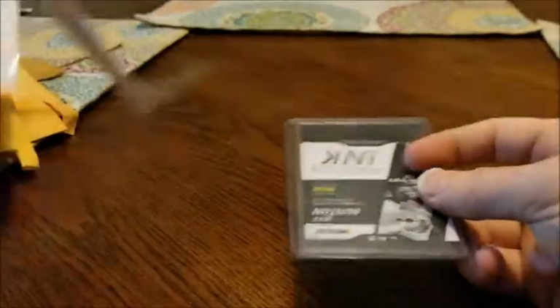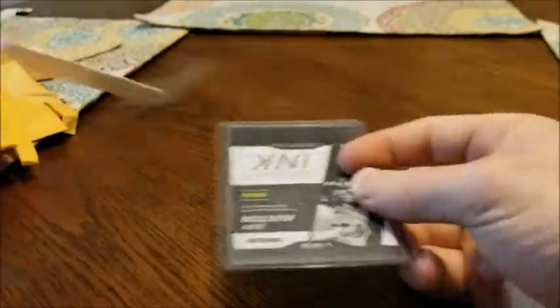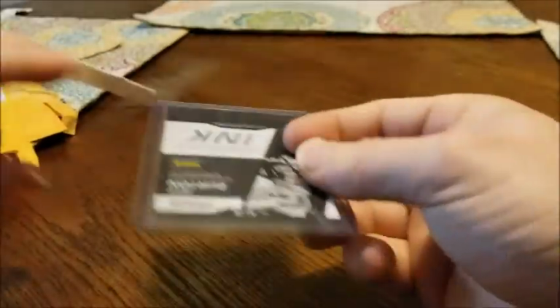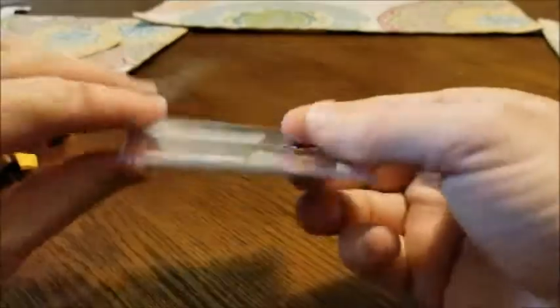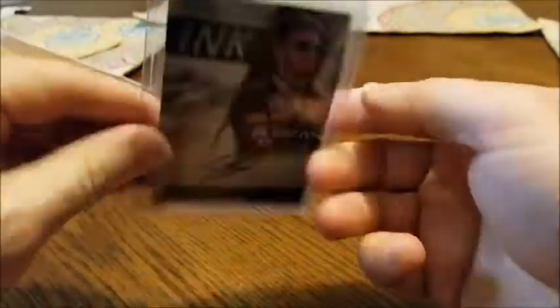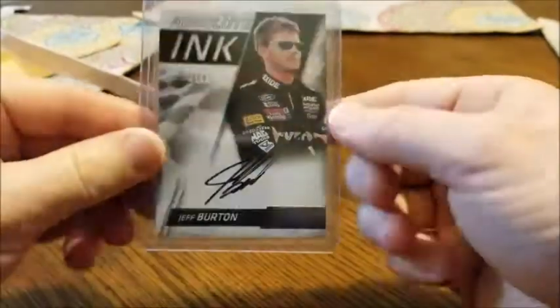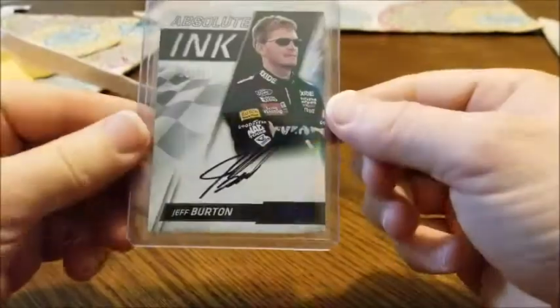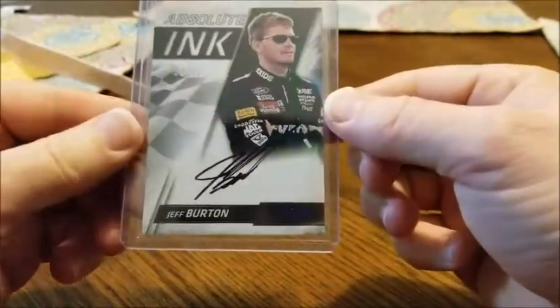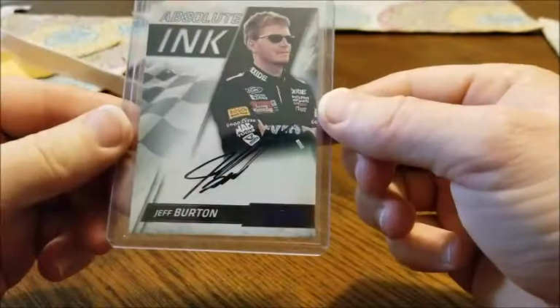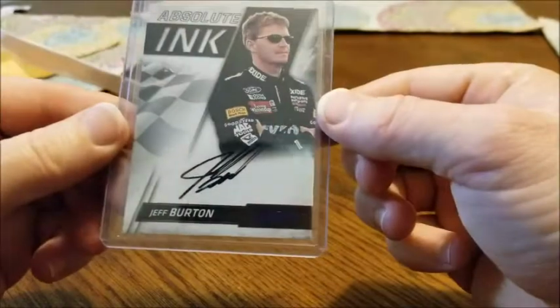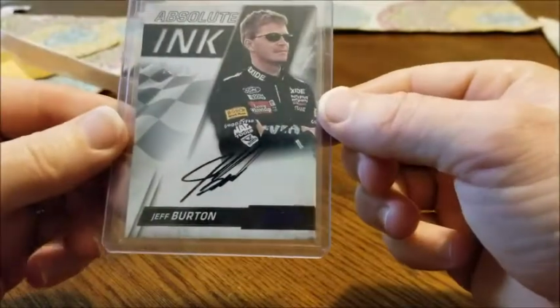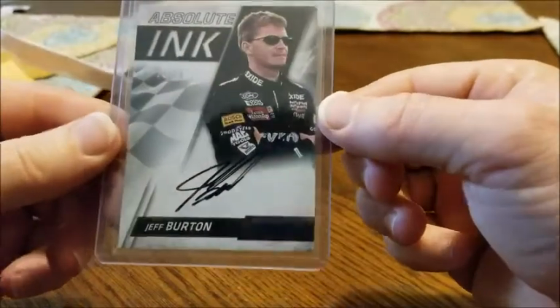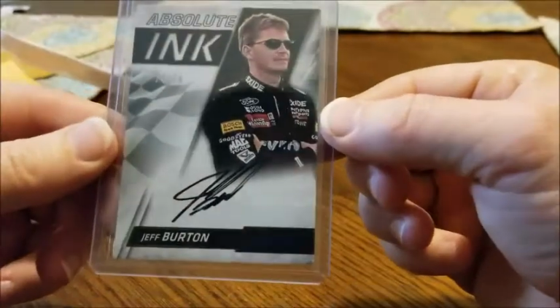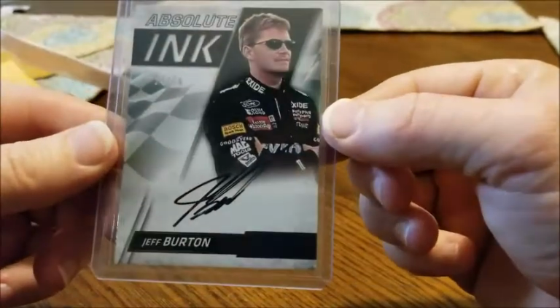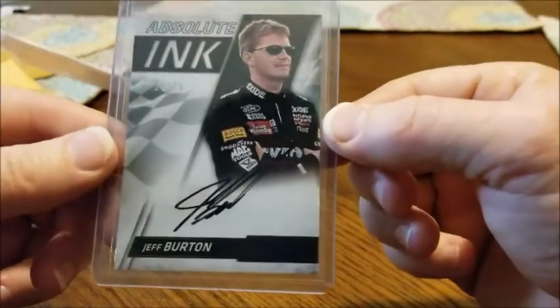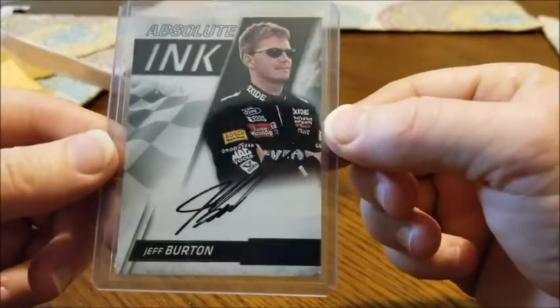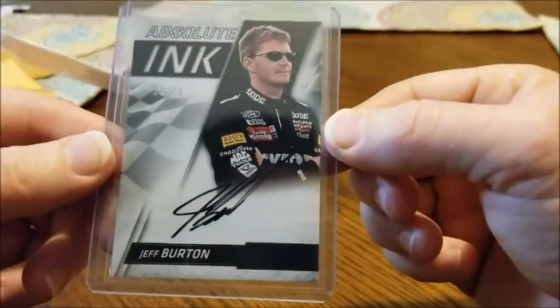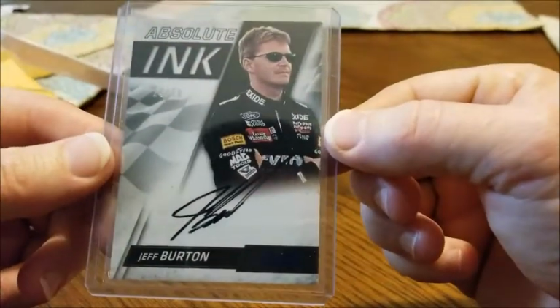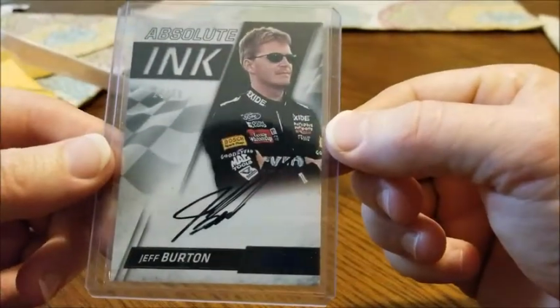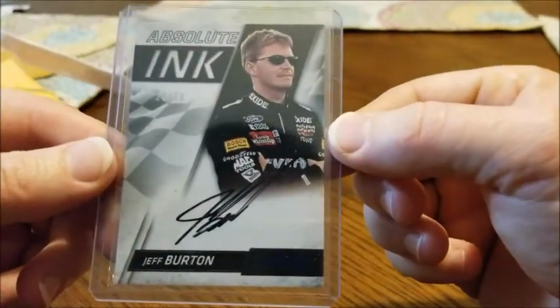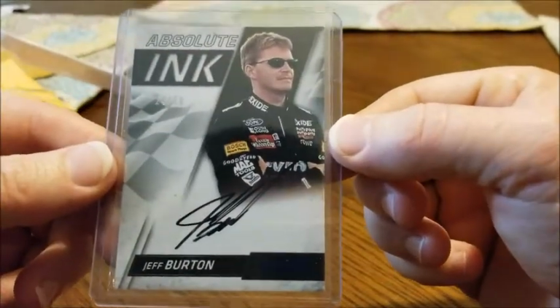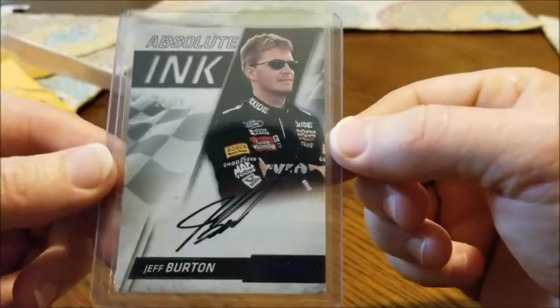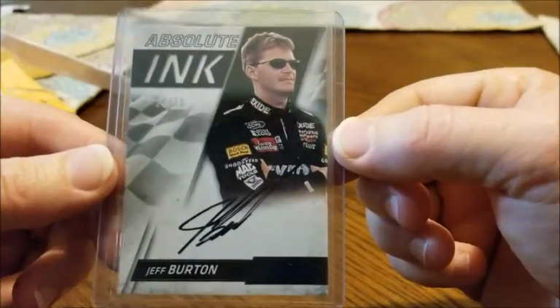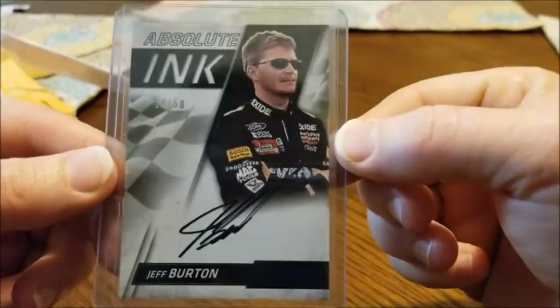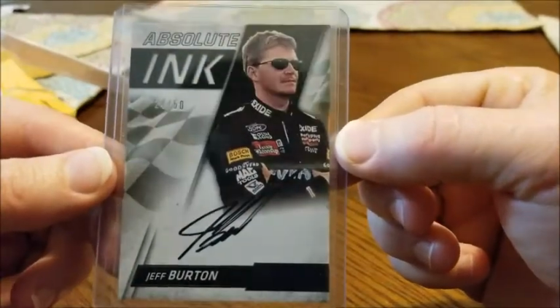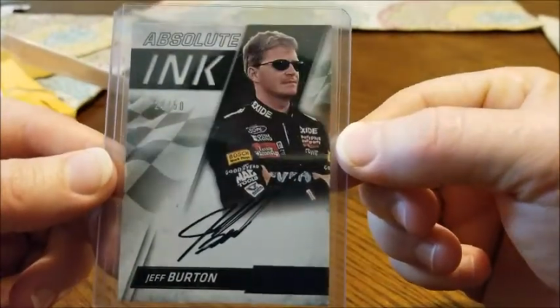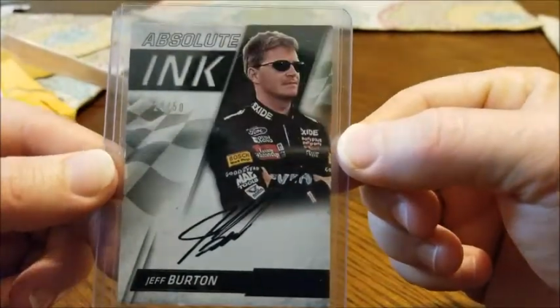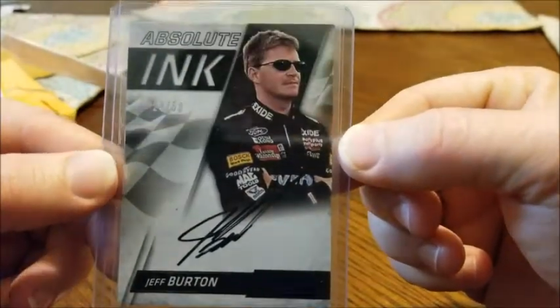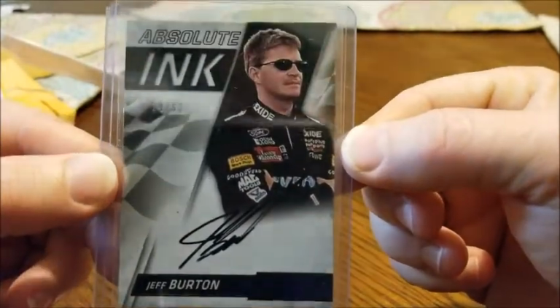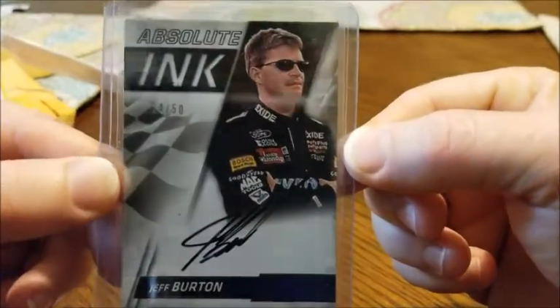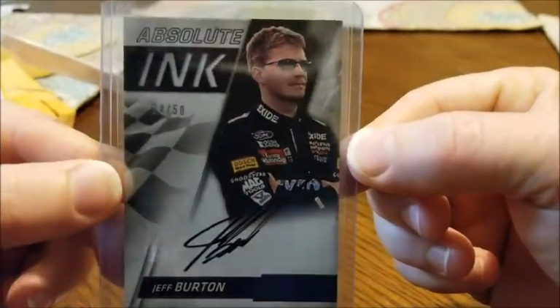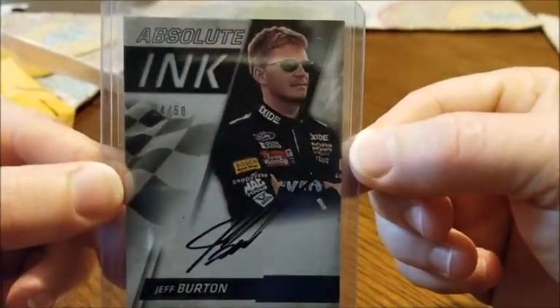And it is a Jeff Burton auto numbered to 250. Cool.